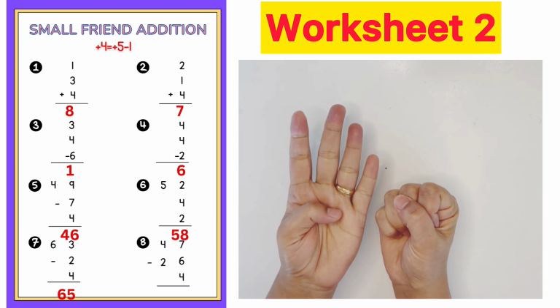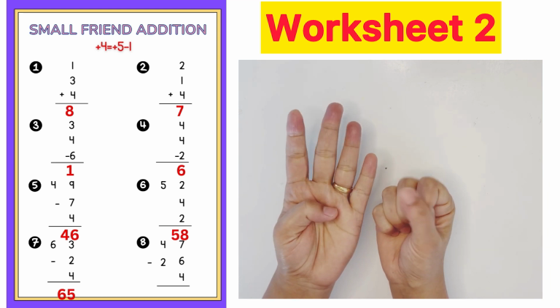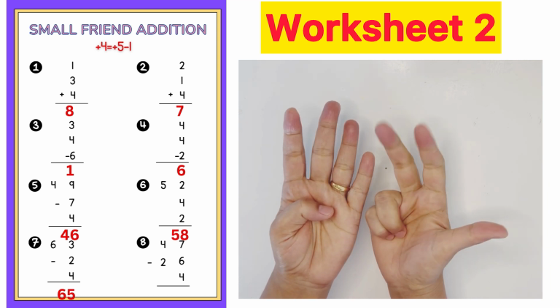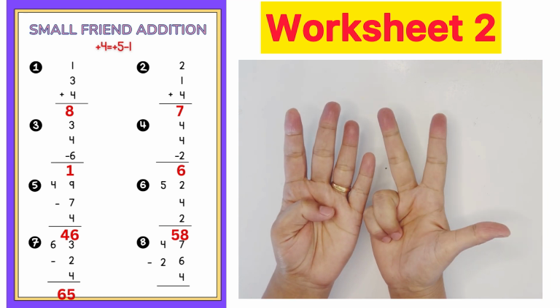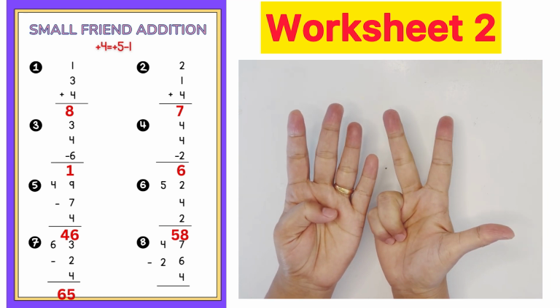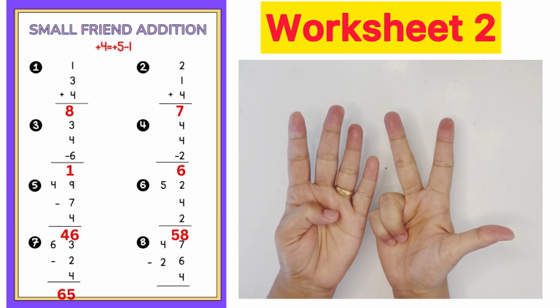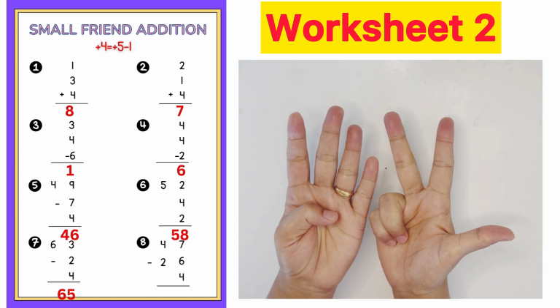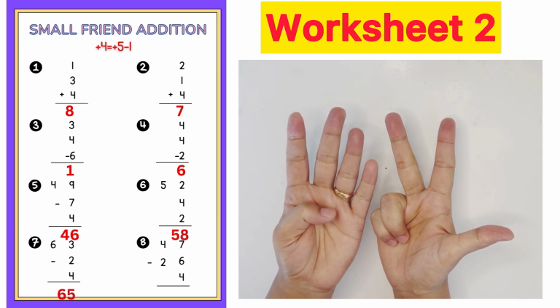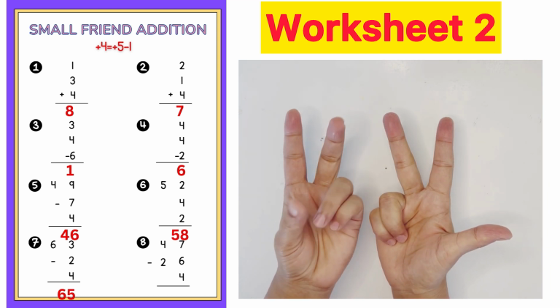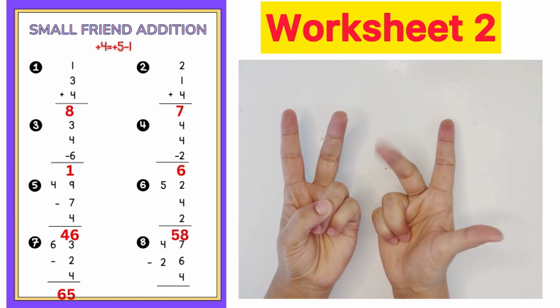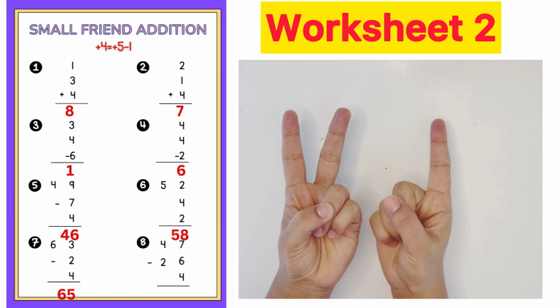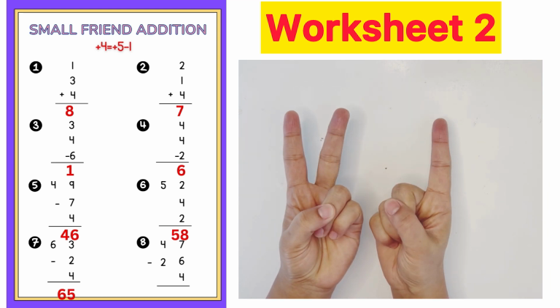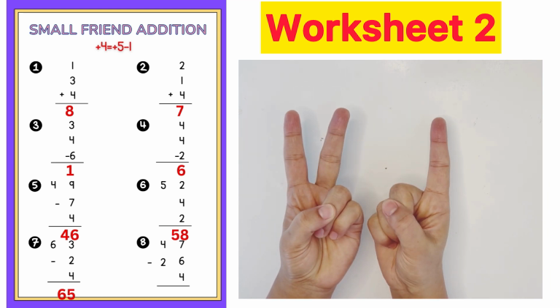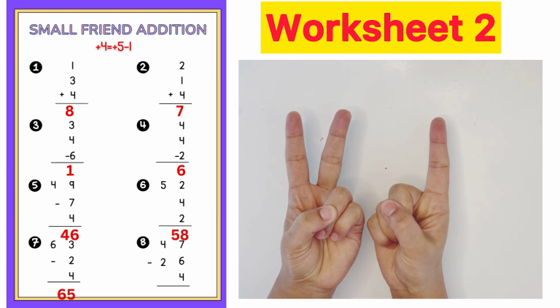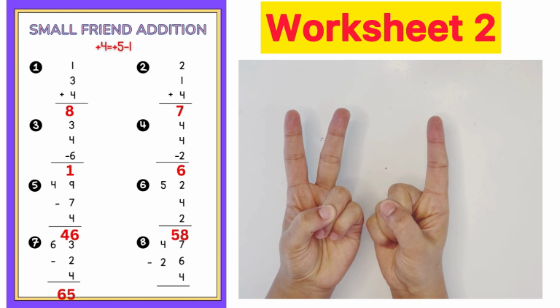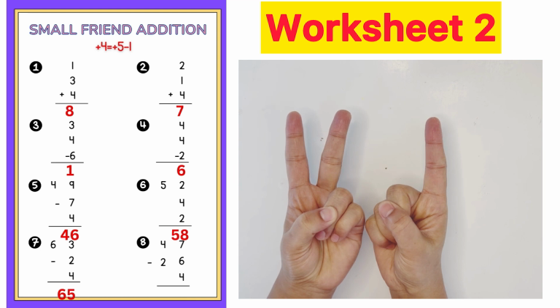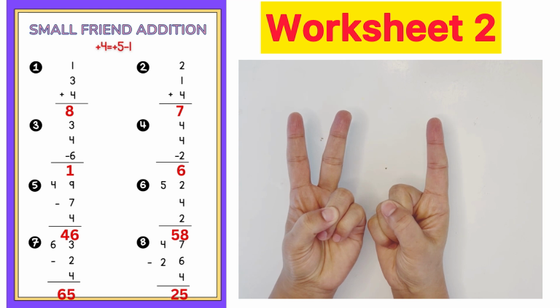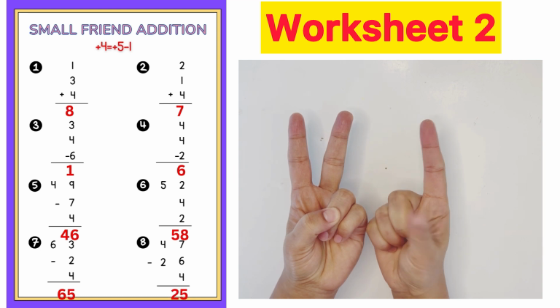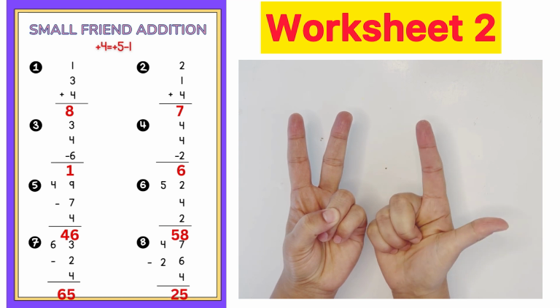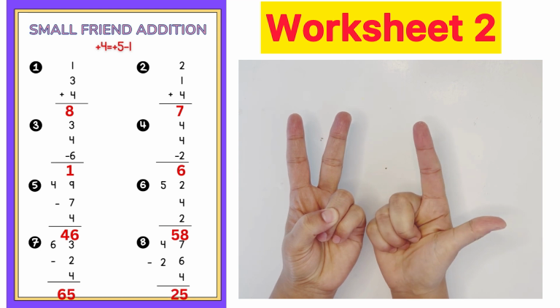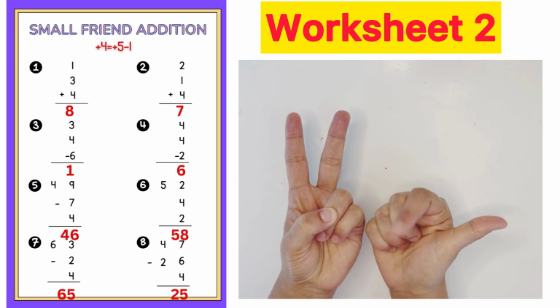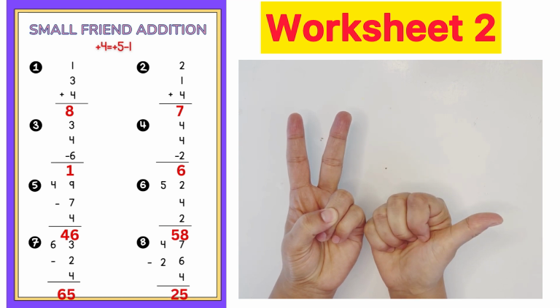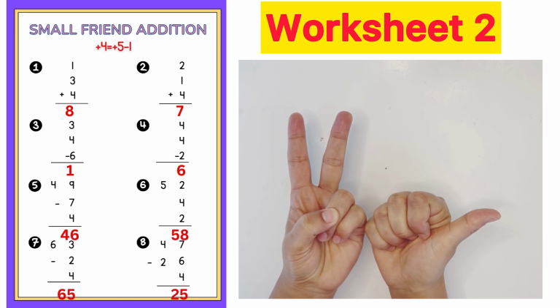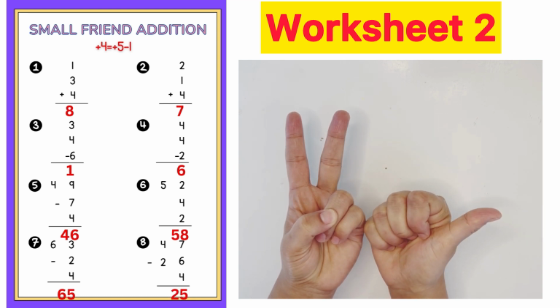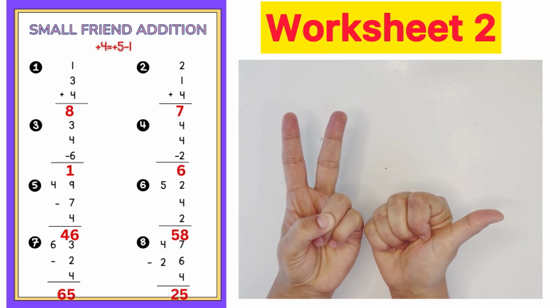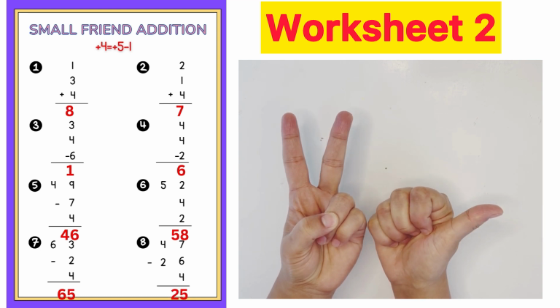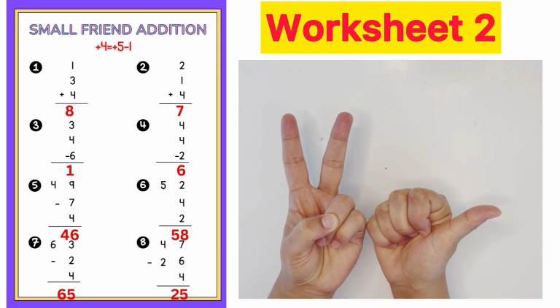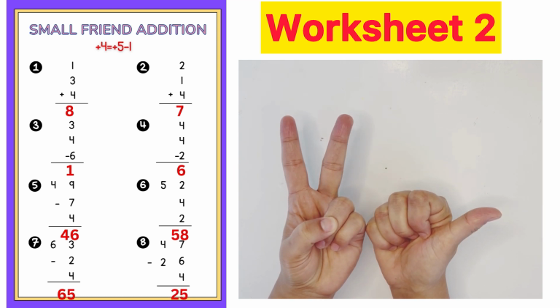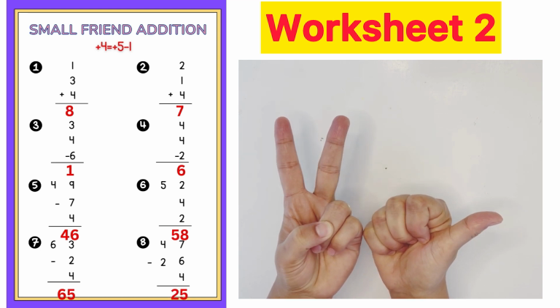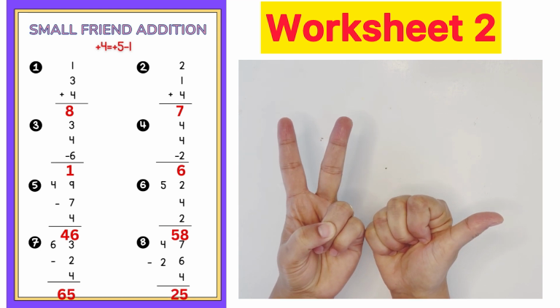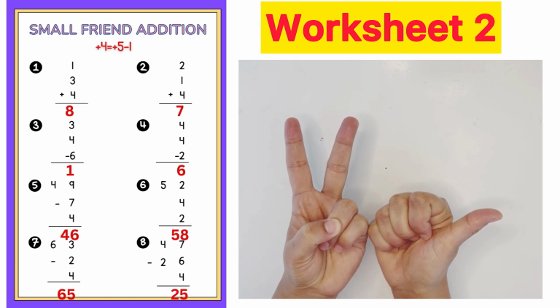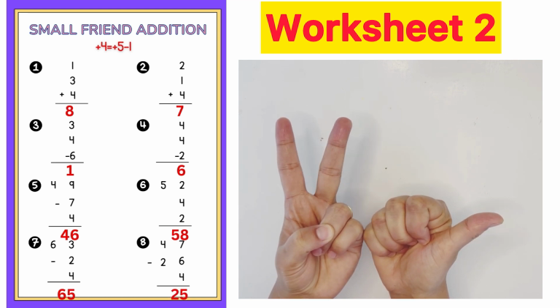Last question: 47 minus 26 plus 4 plus 5 minus 1. Answer is 25.